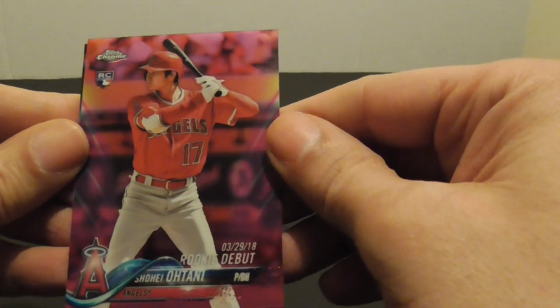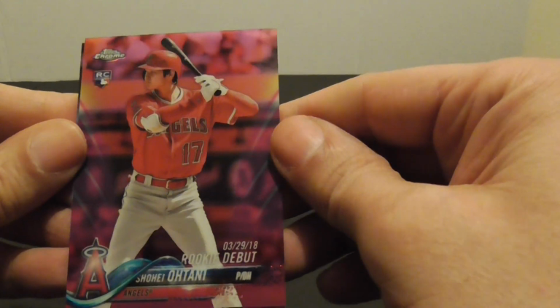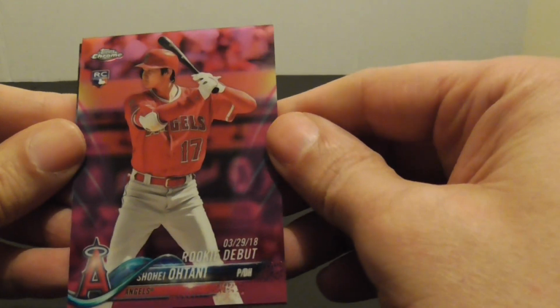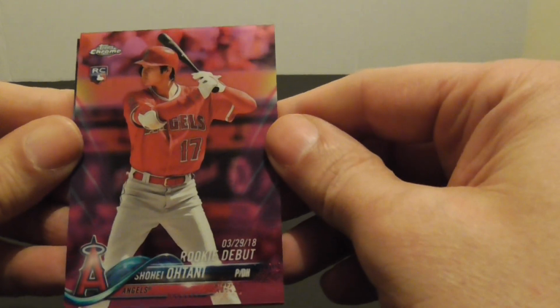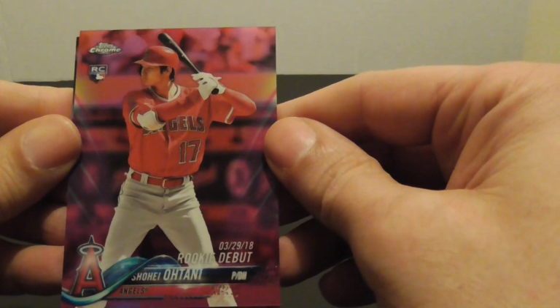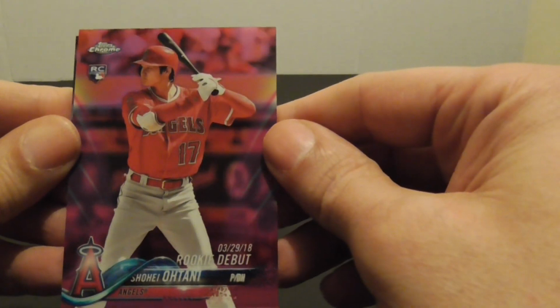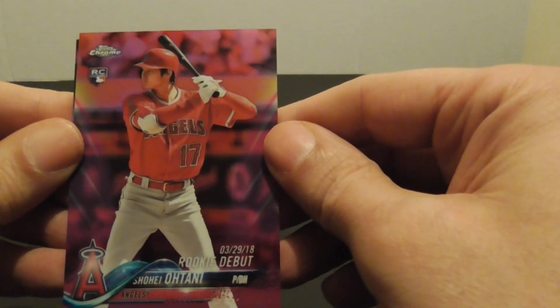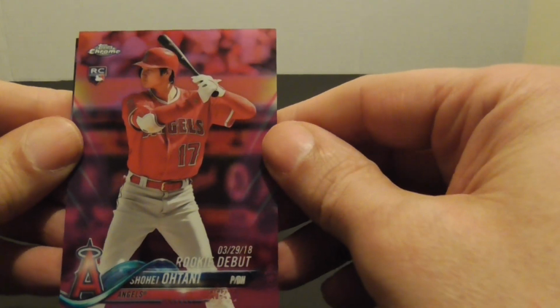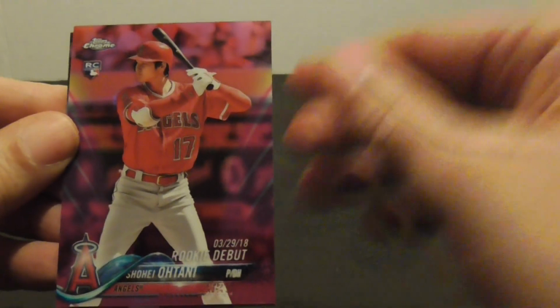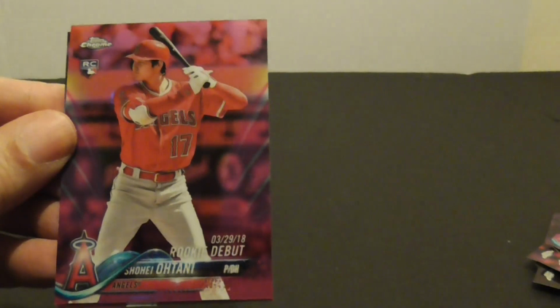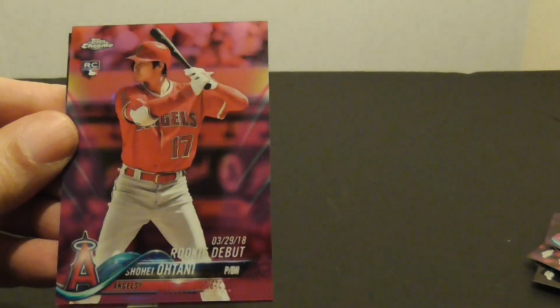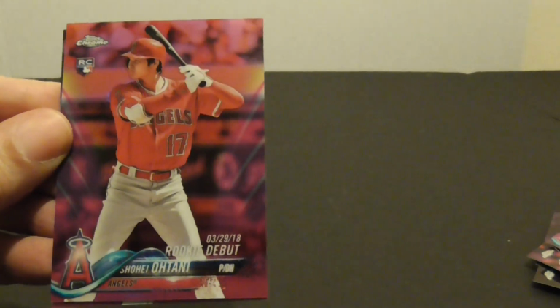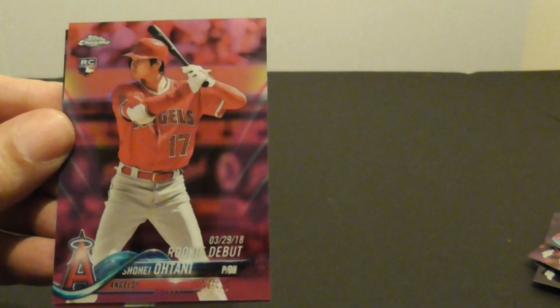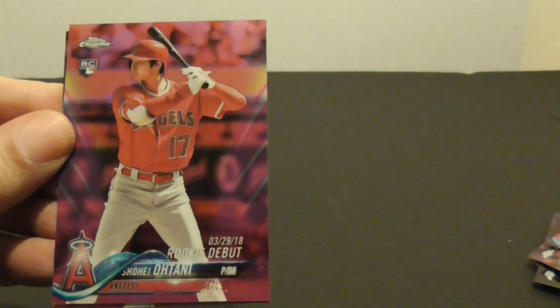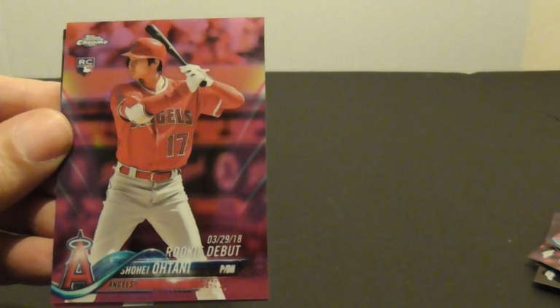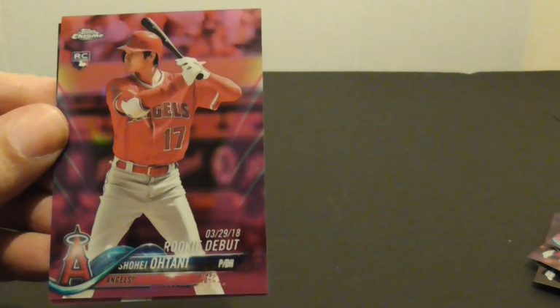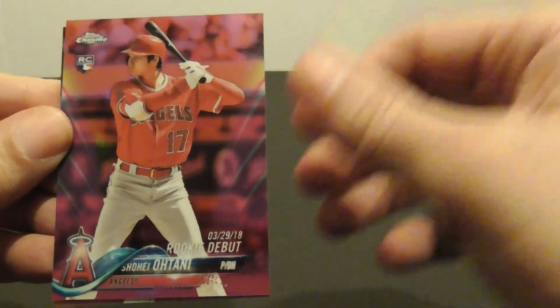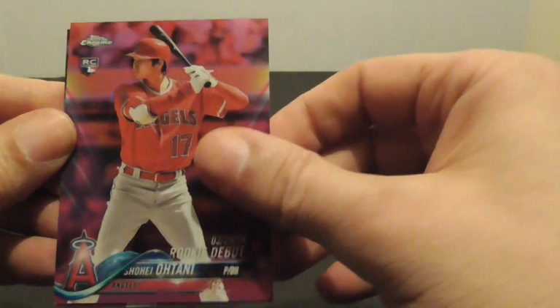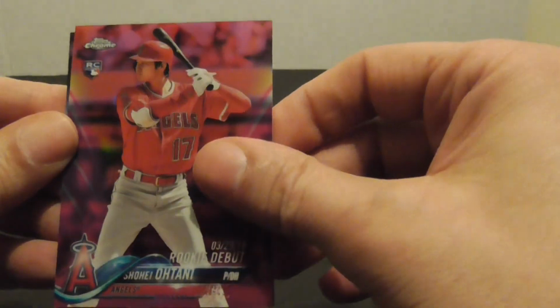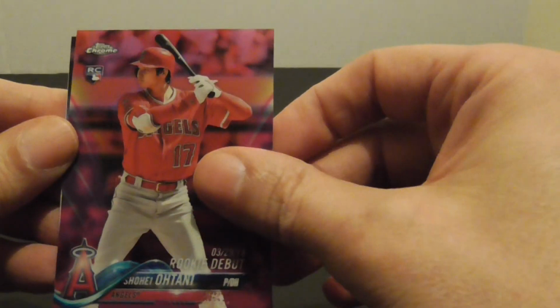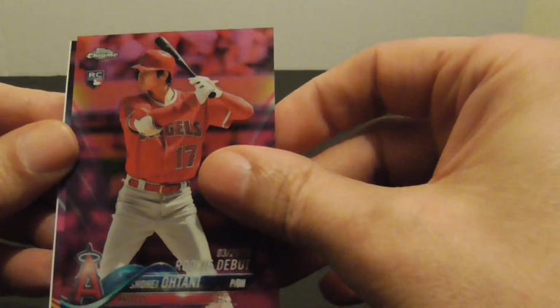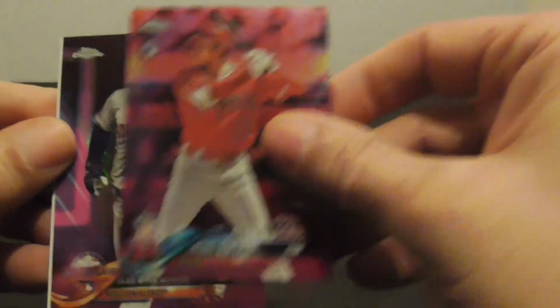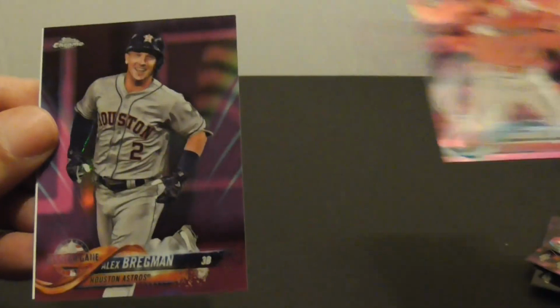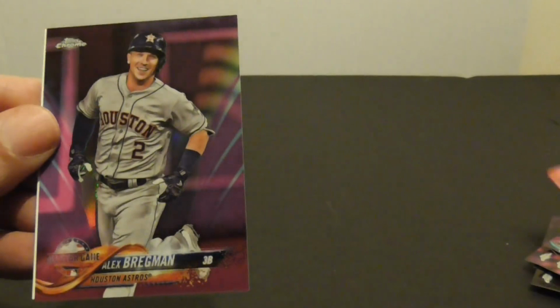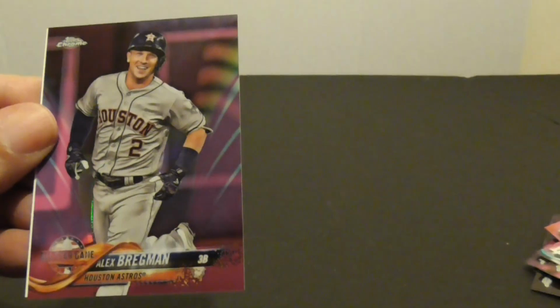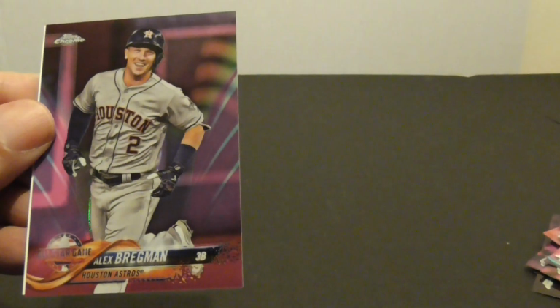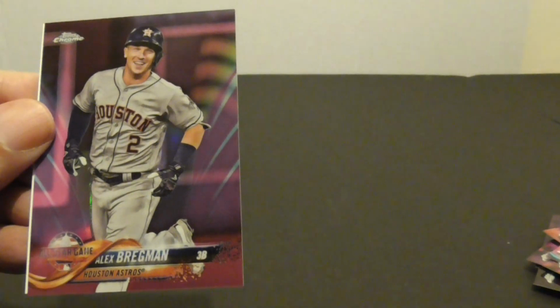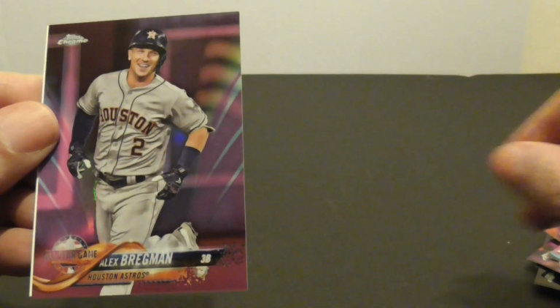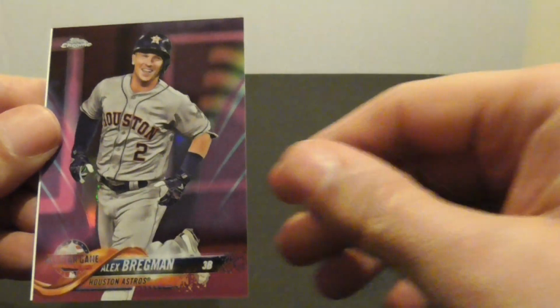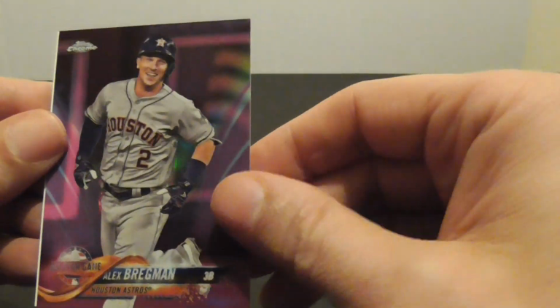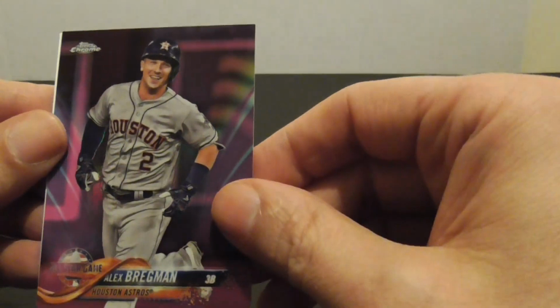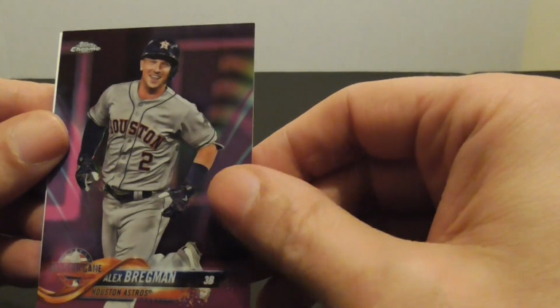Ohtani rookie debut rookie card and Alex Bregman.